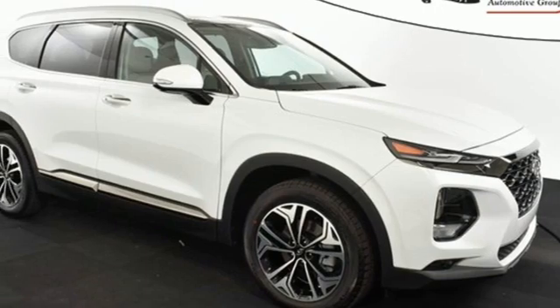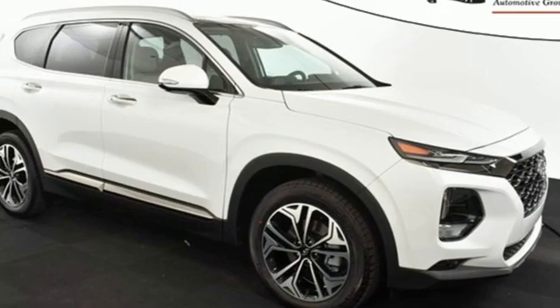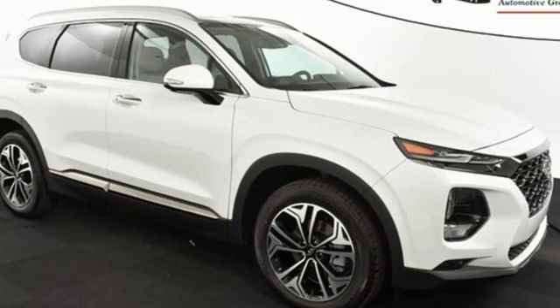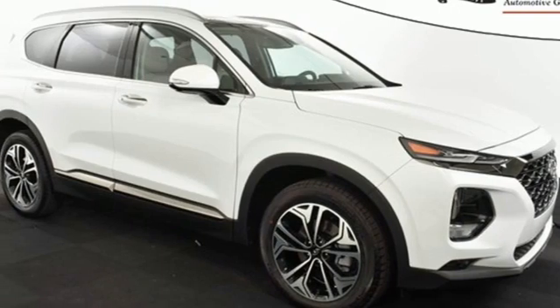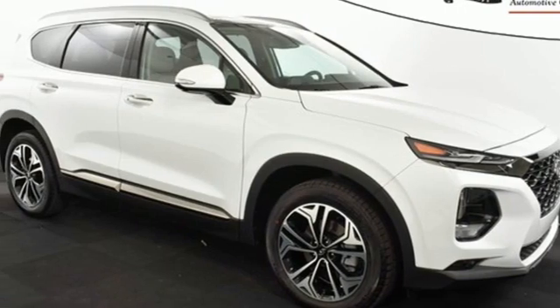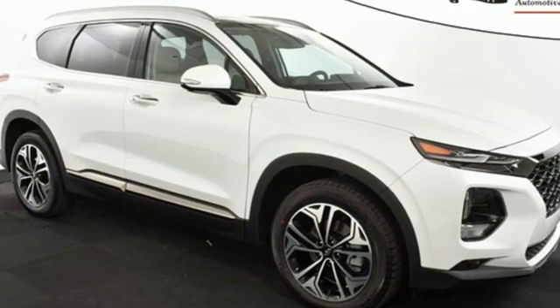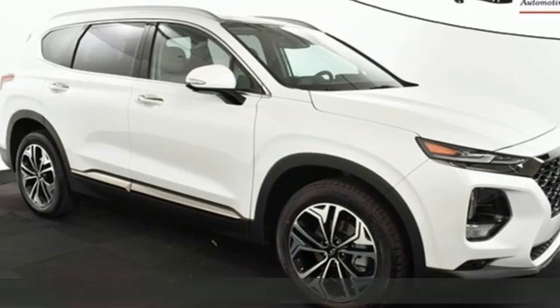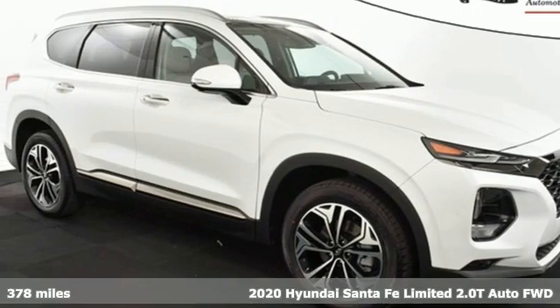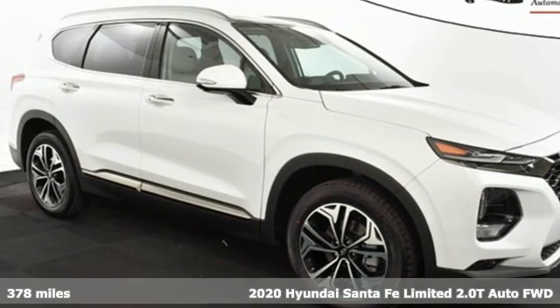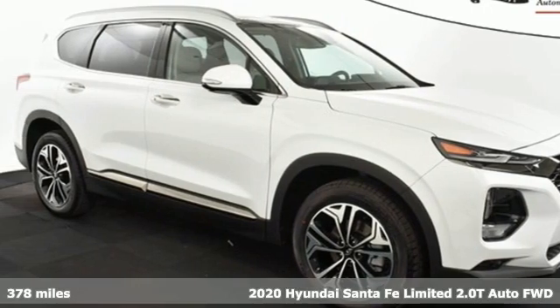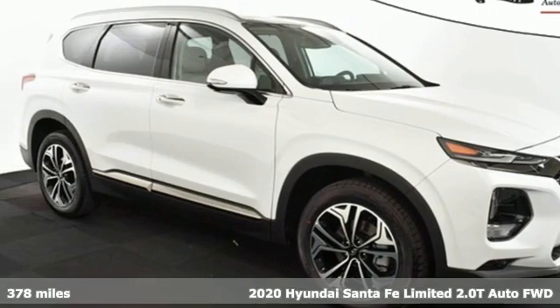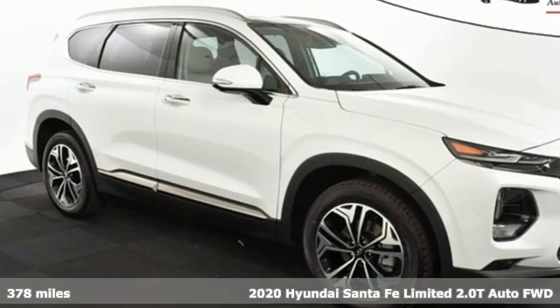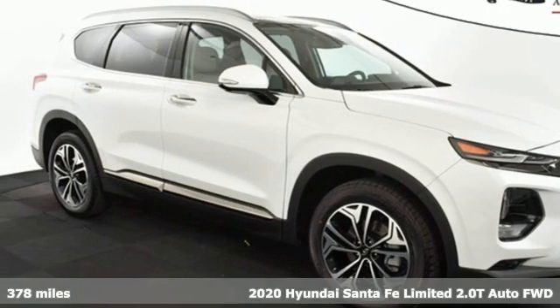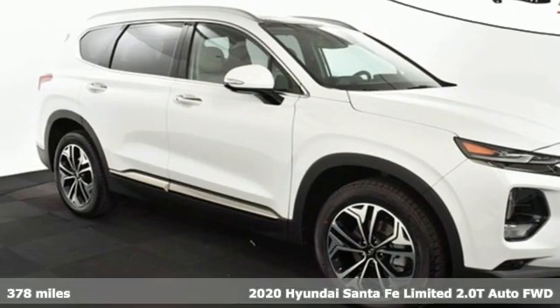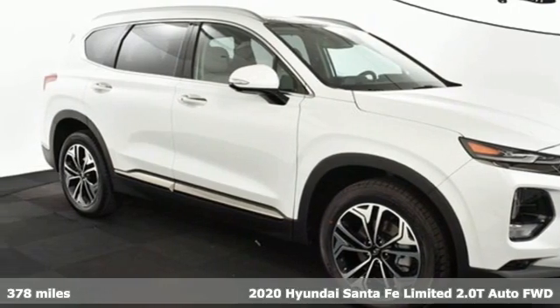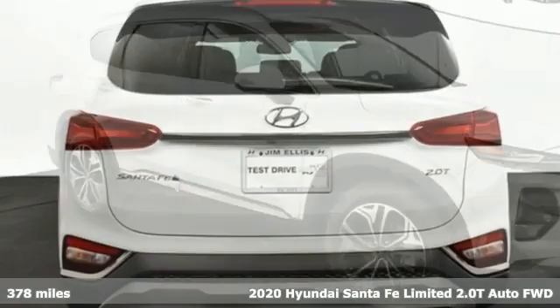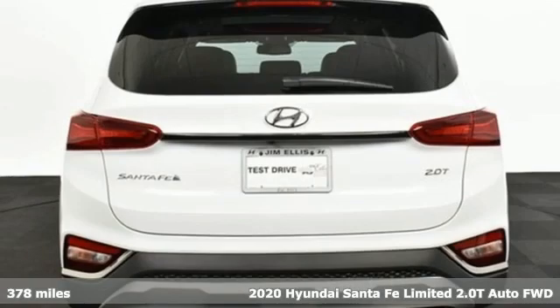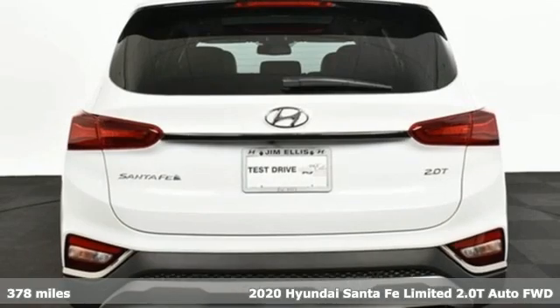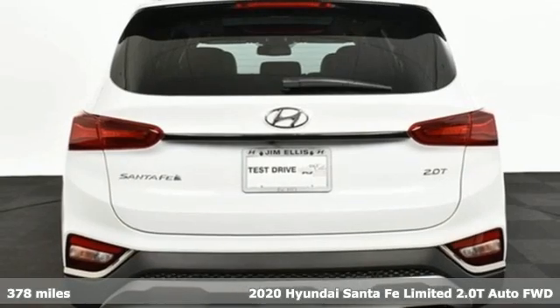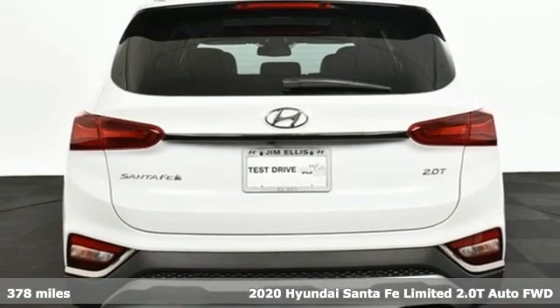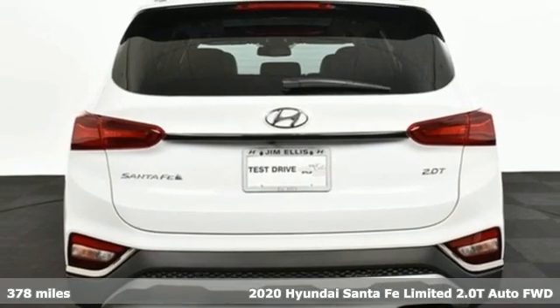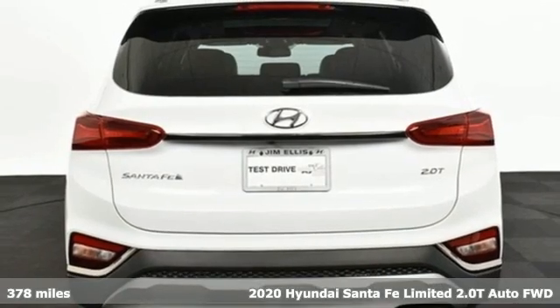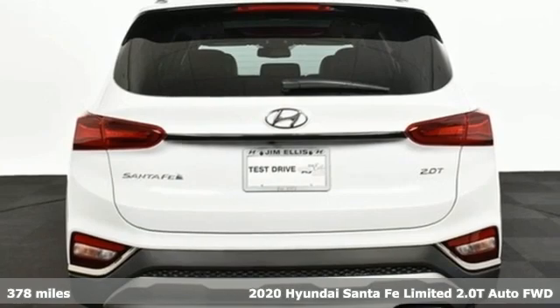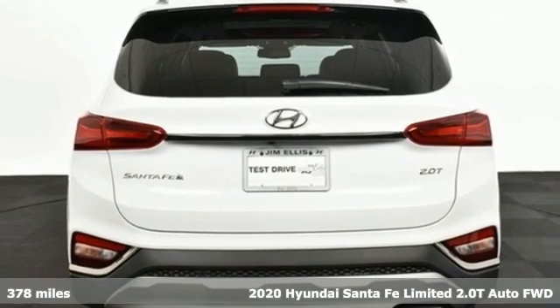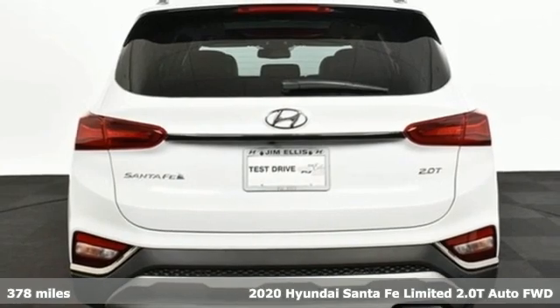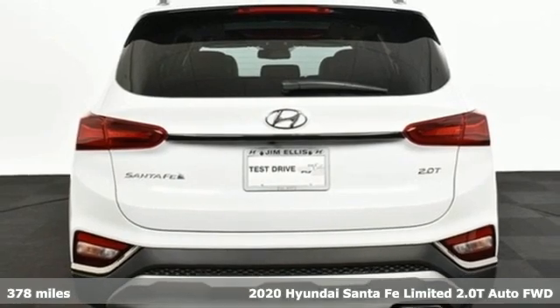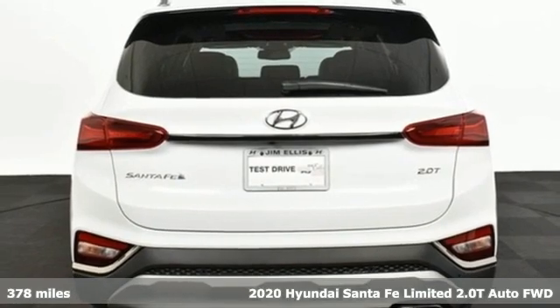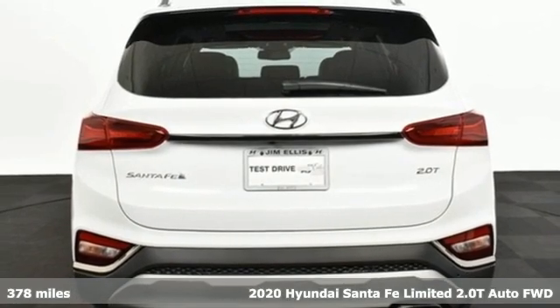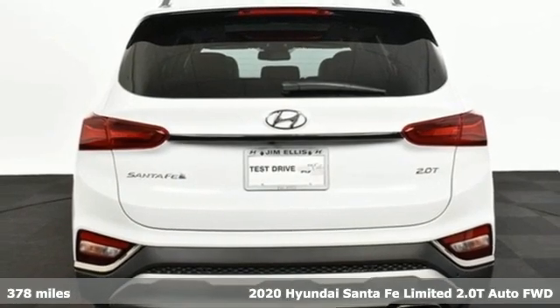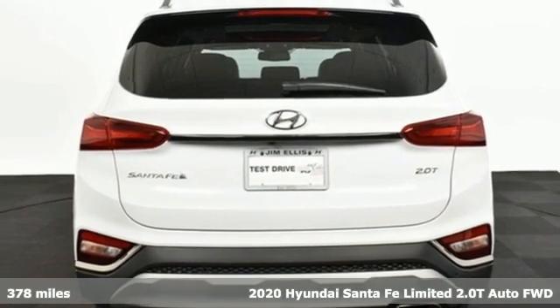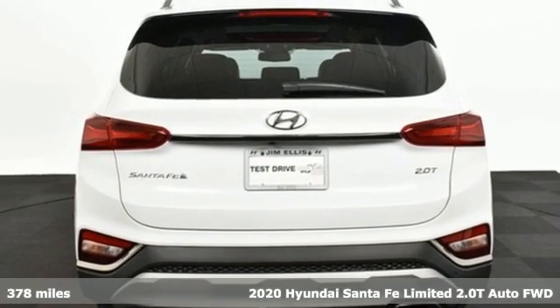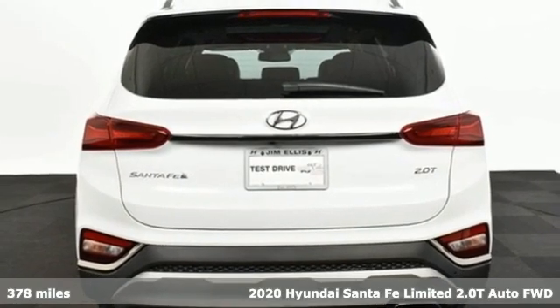Here's a new 2020 Hyundai Santa Fe. Challenging convention to find a better way. It's the Hyundai way.